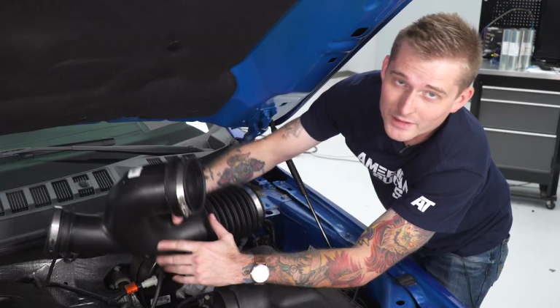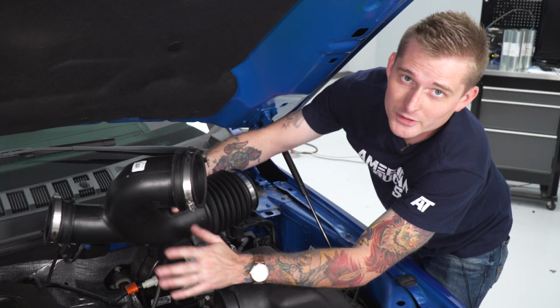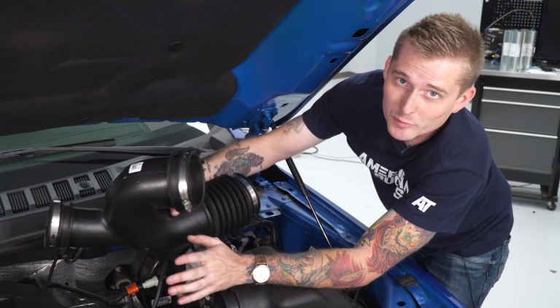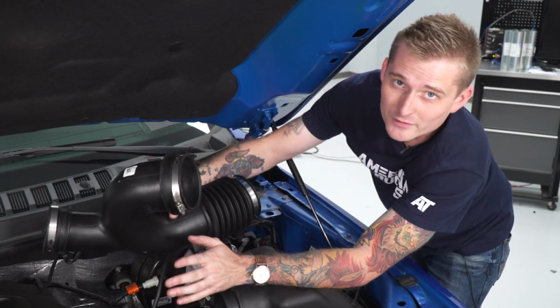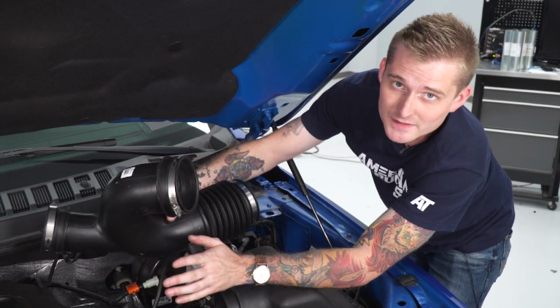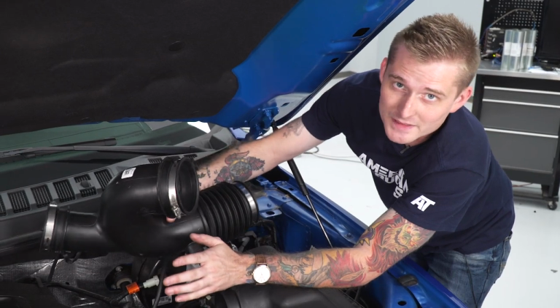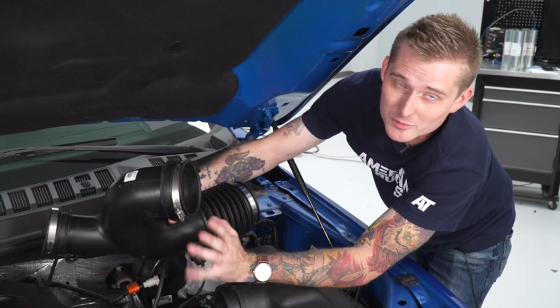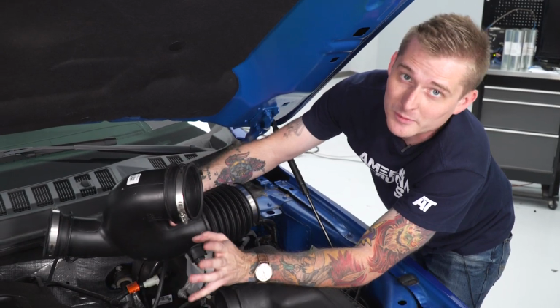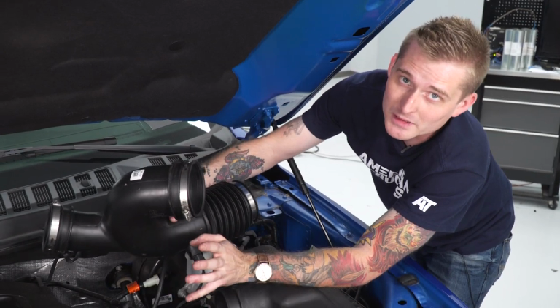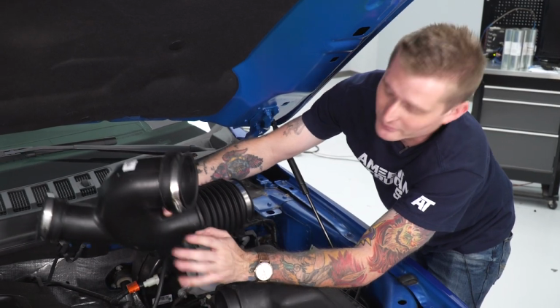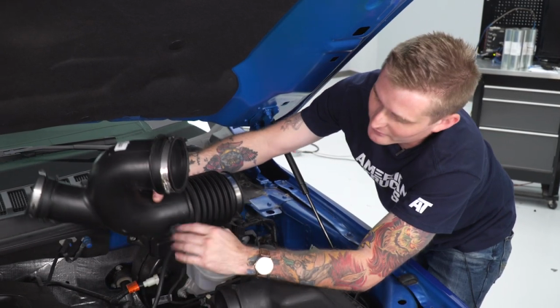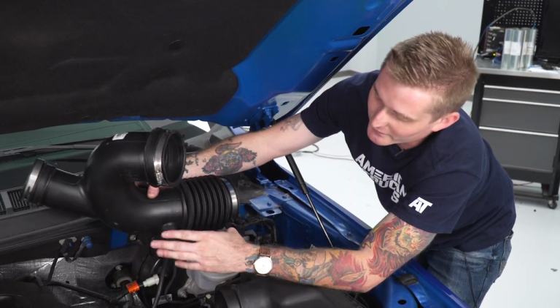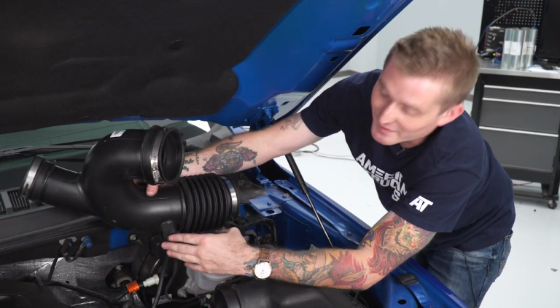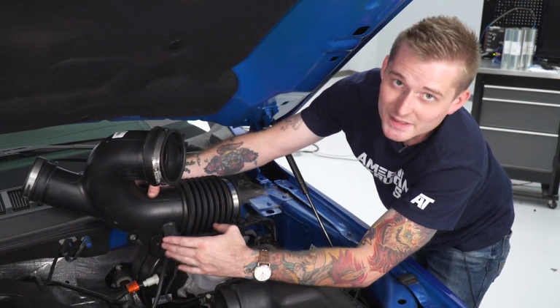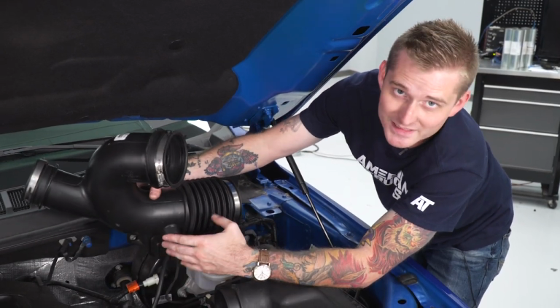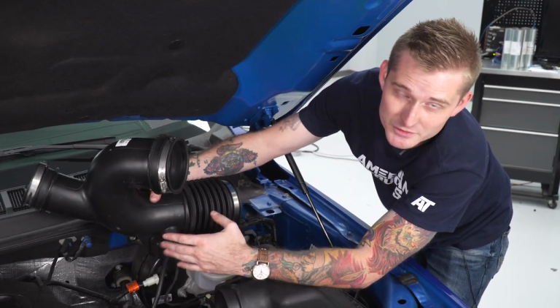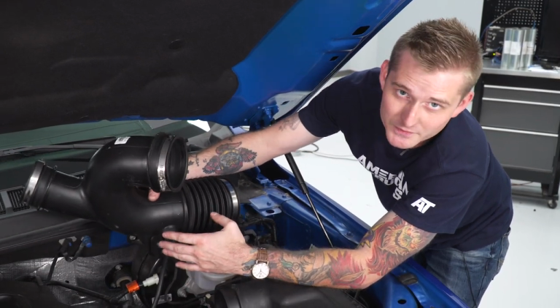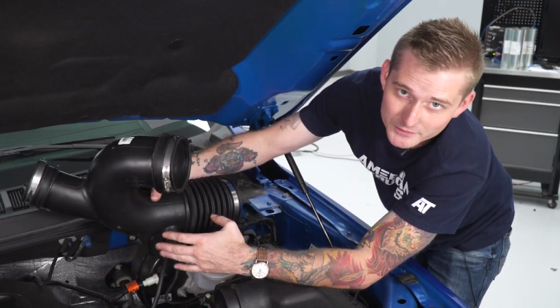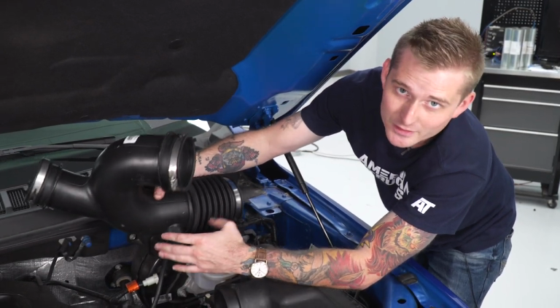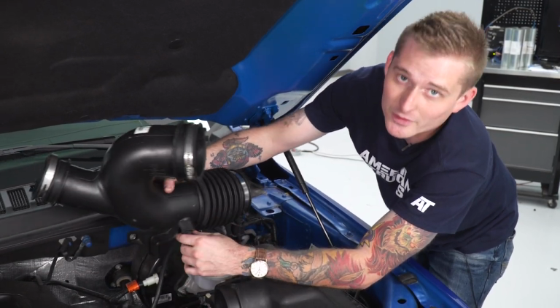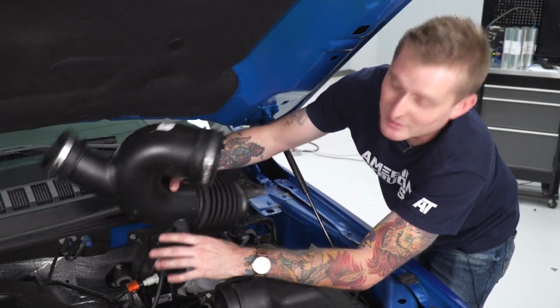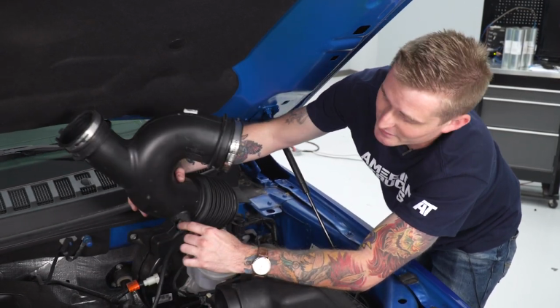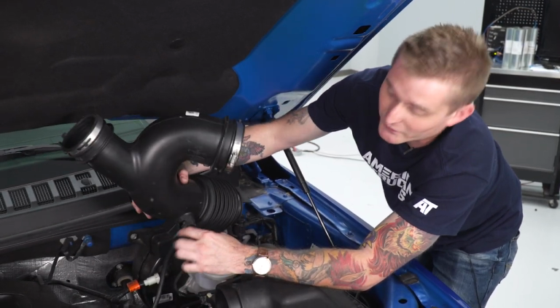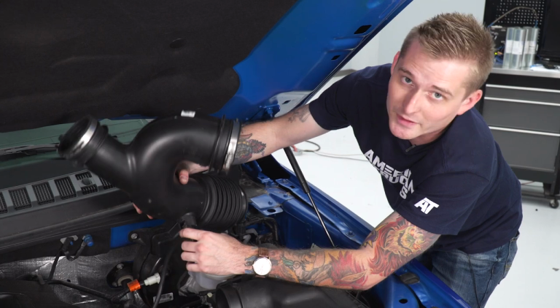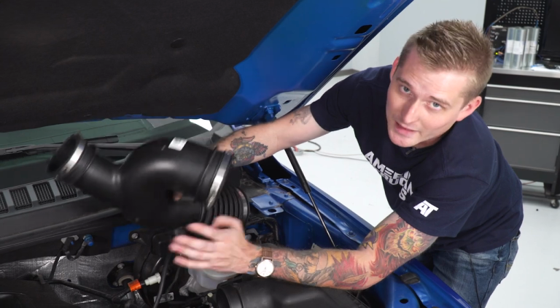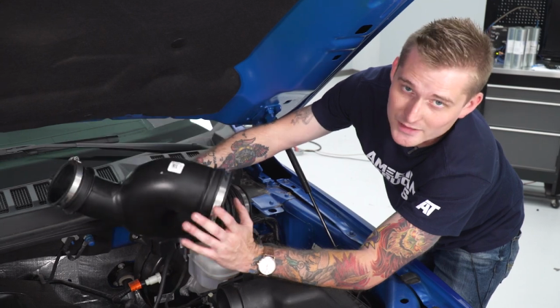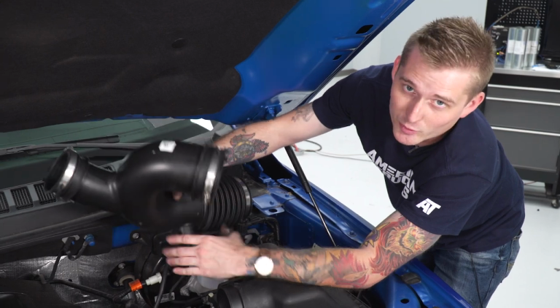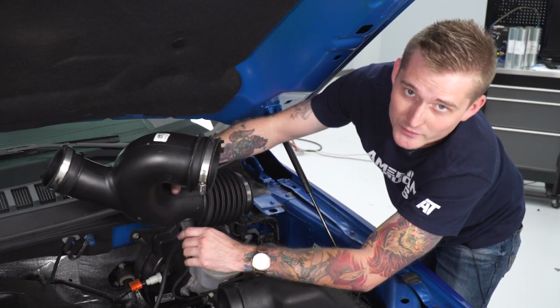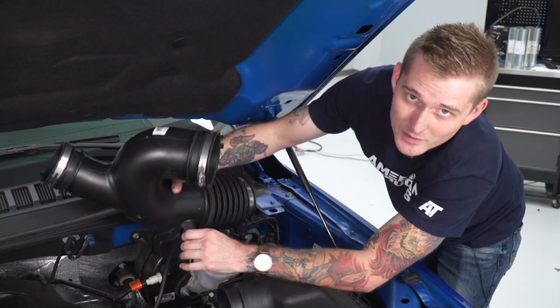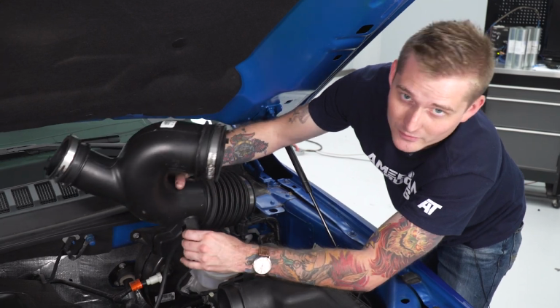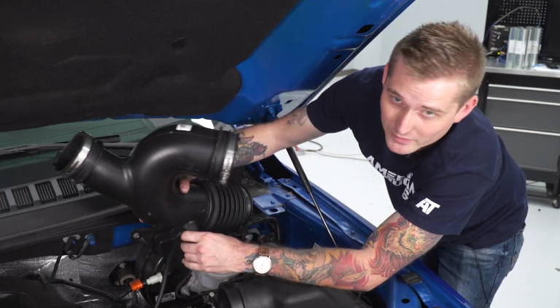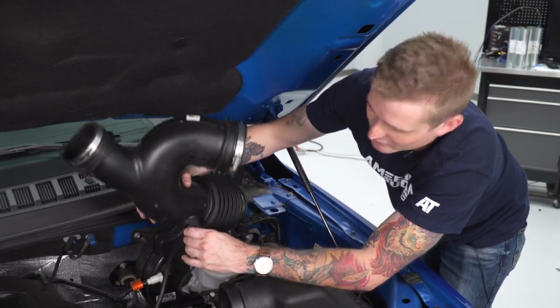When you go to pull off the intake tube, you want to be careful. There is an intake temperature sensor right here — go ahead and make sure you disconnect that as you pull the tube out of the vehicle.